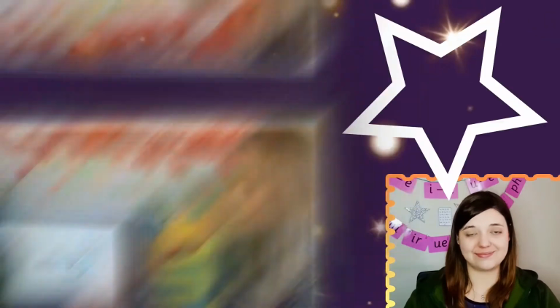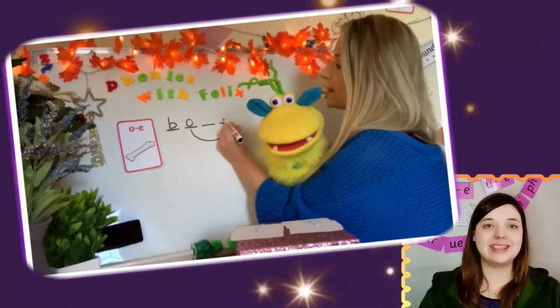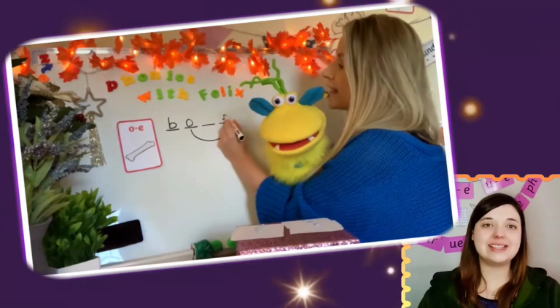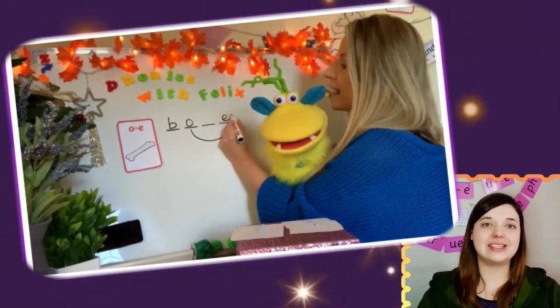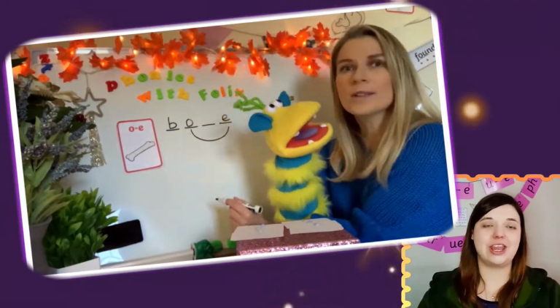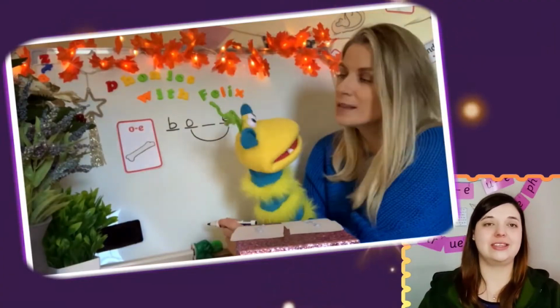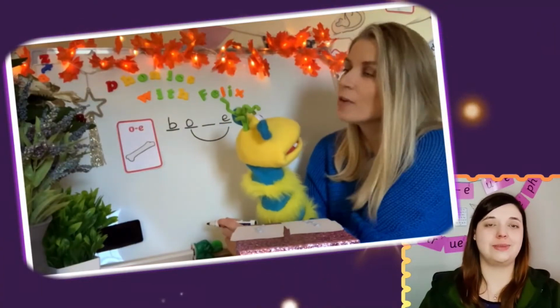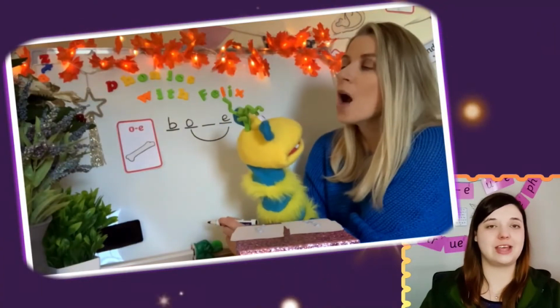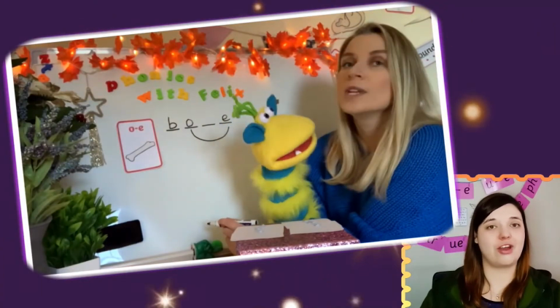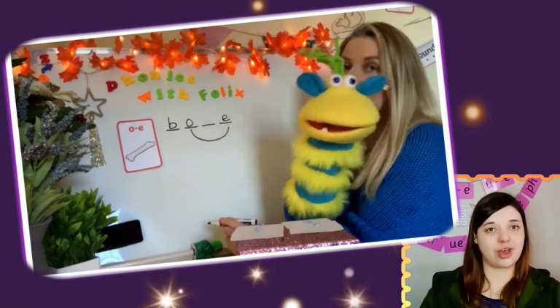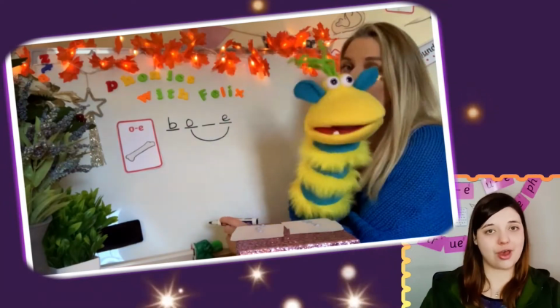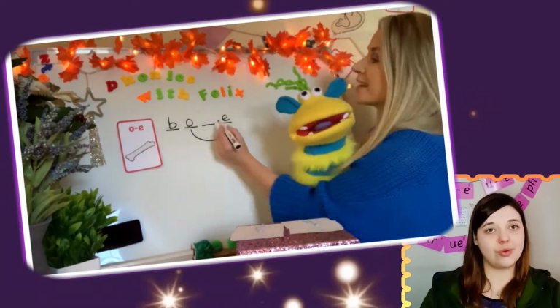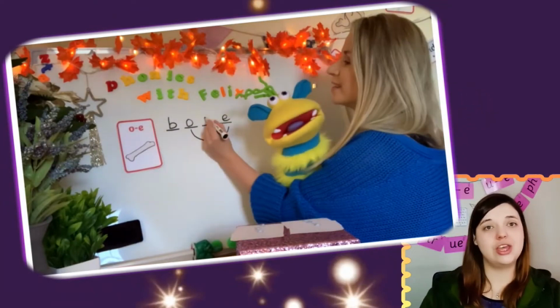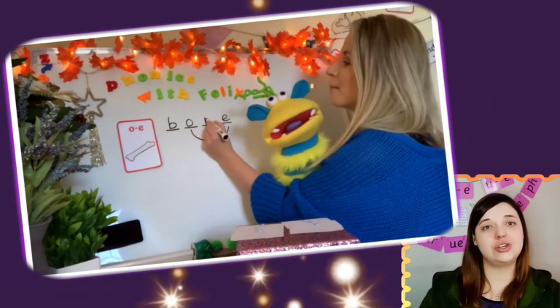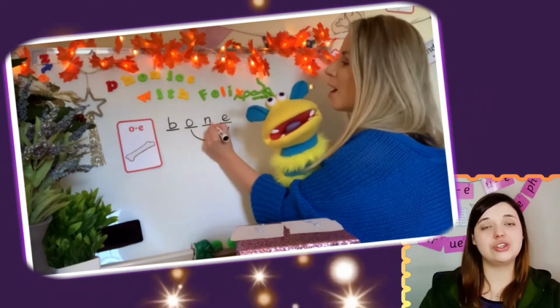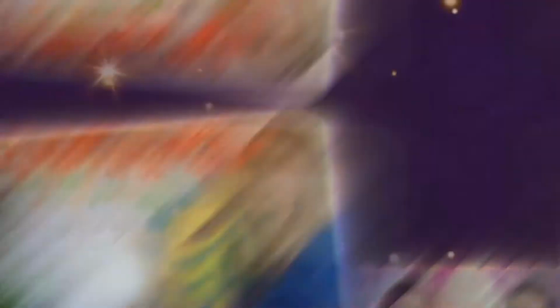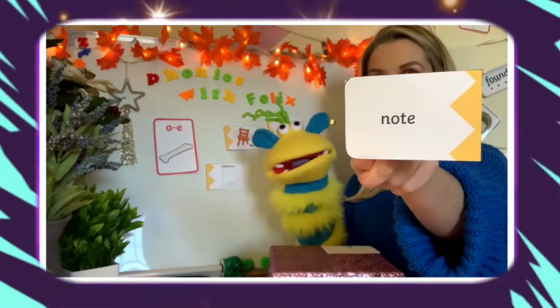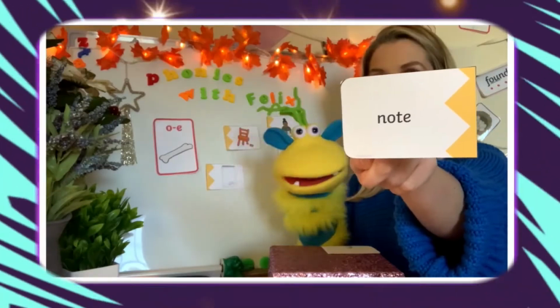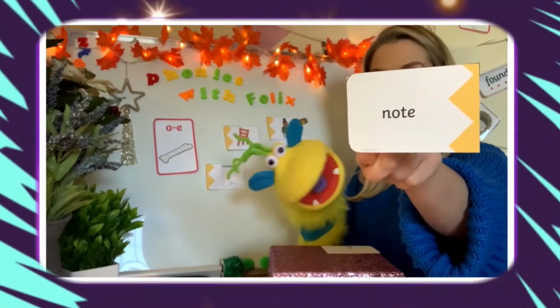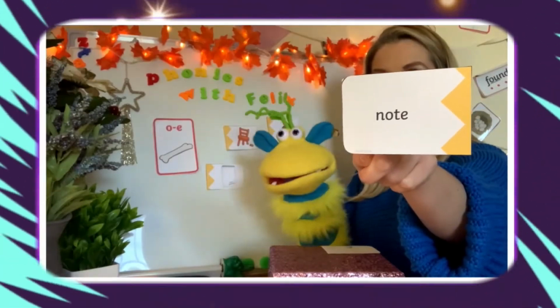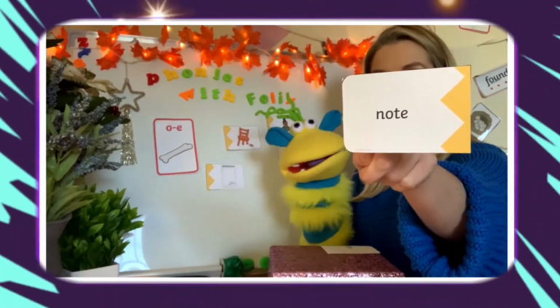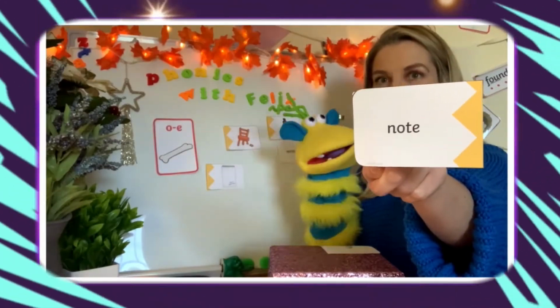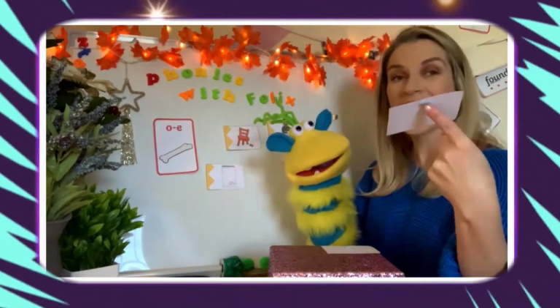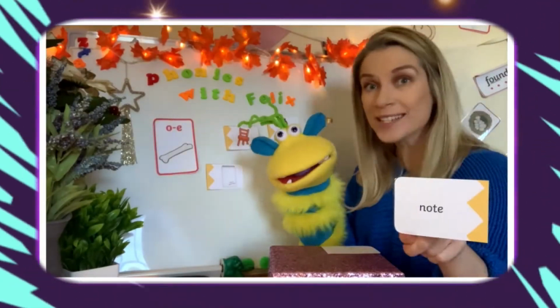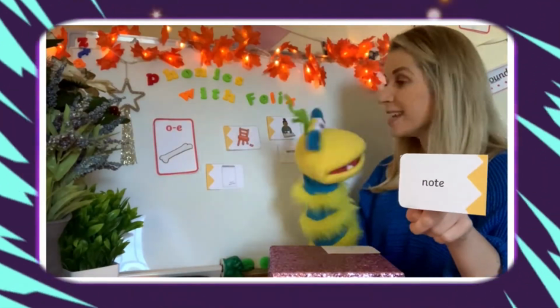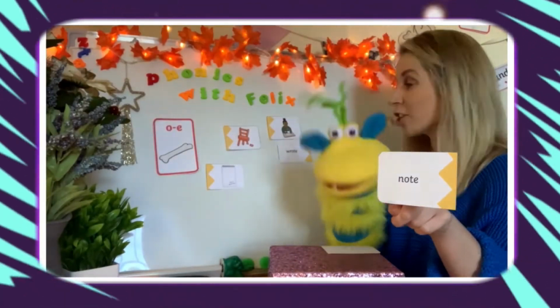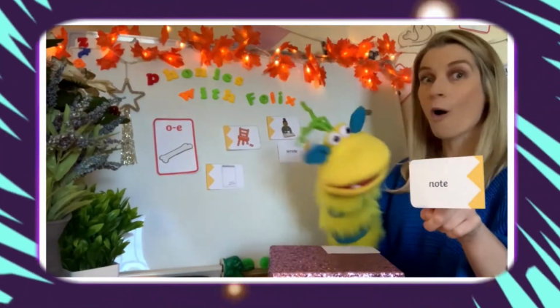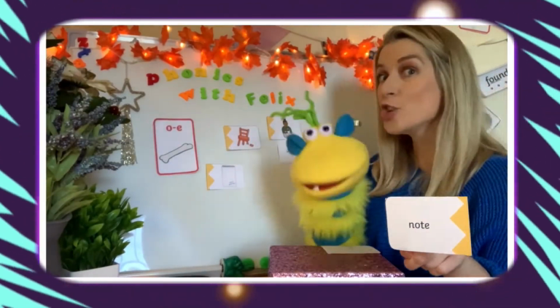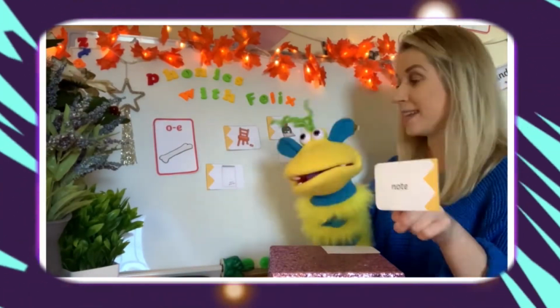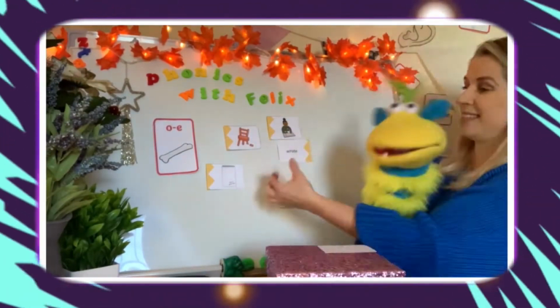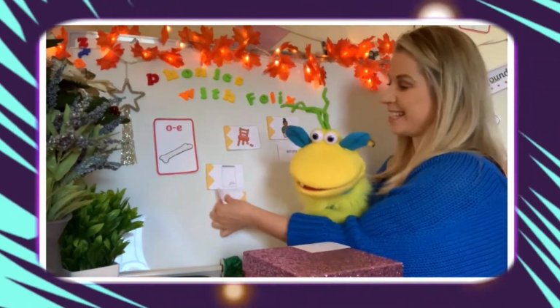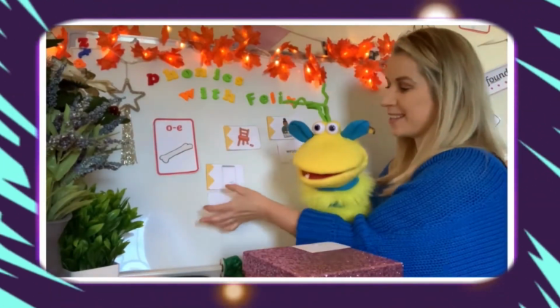In this lesson learning the split digraph O, children are challenged to write the sound correctly within words to match the picture shown.